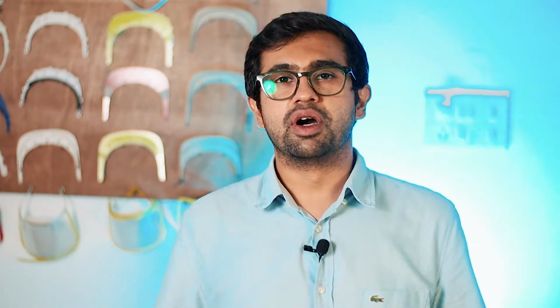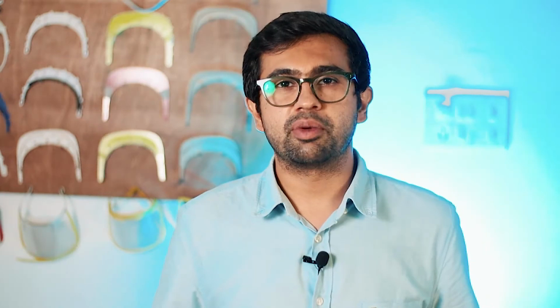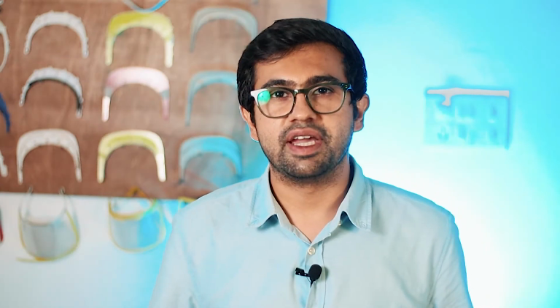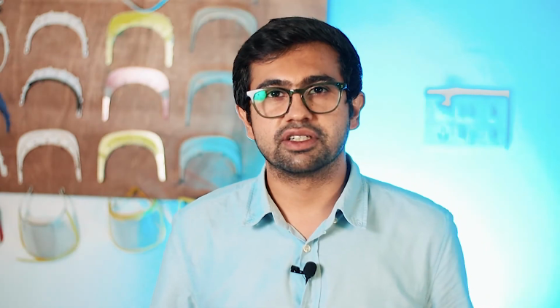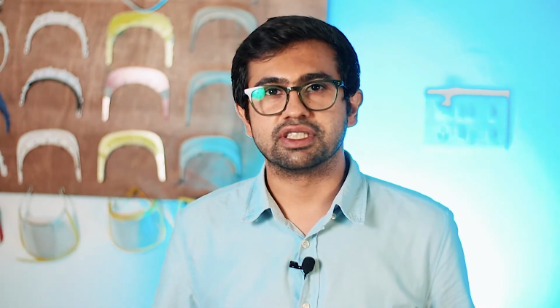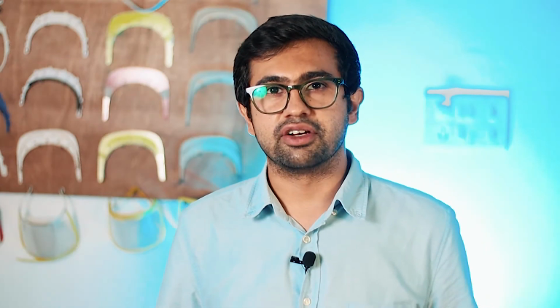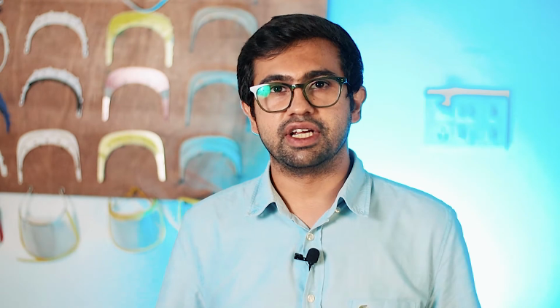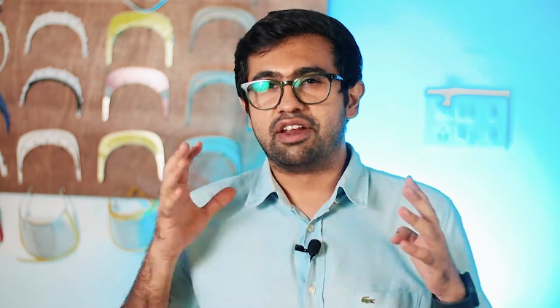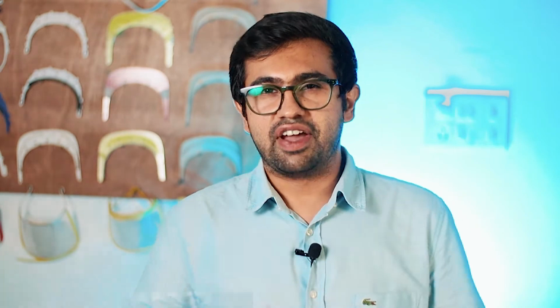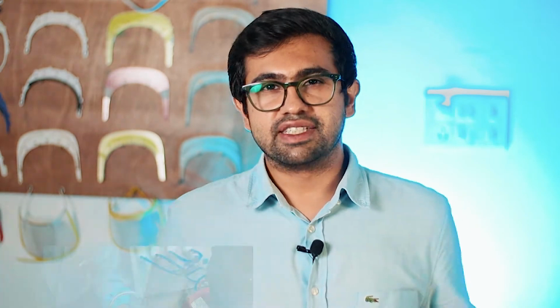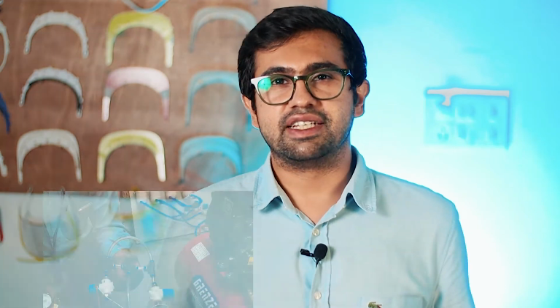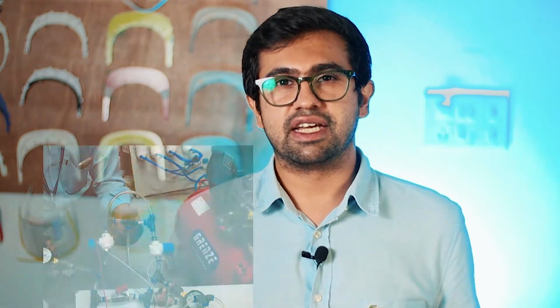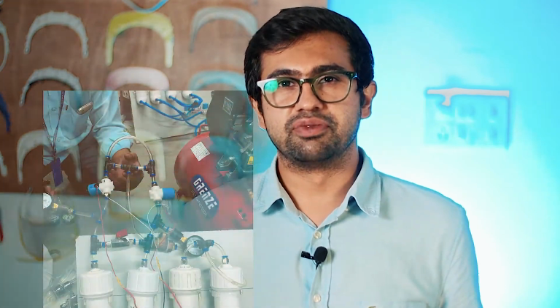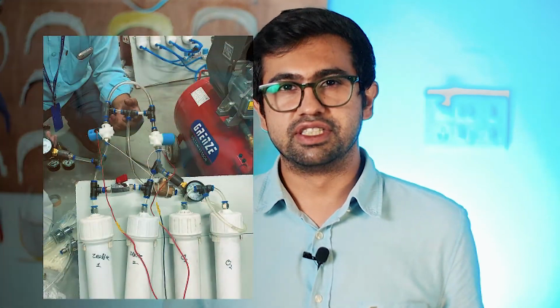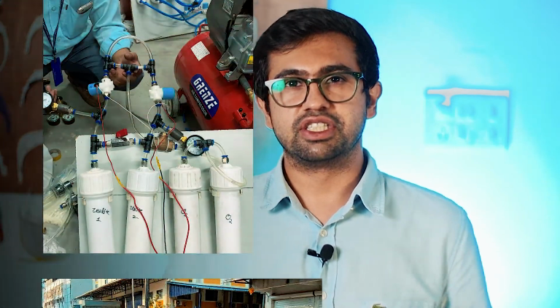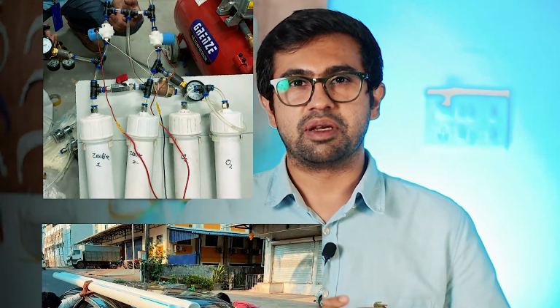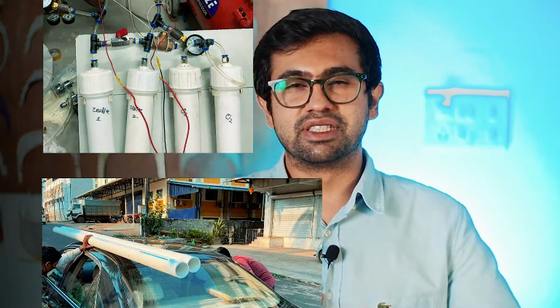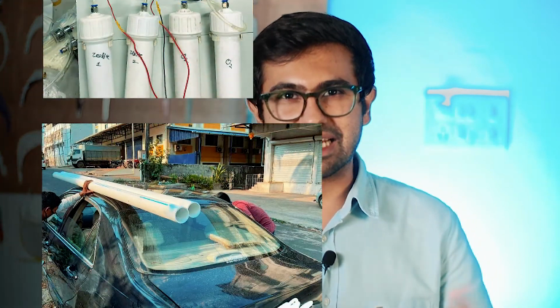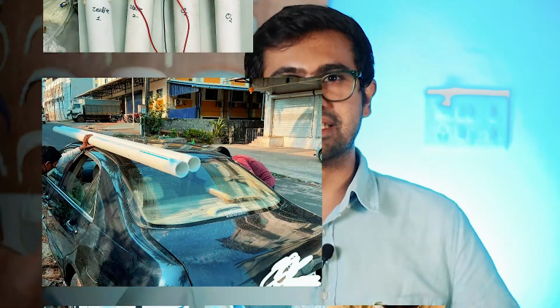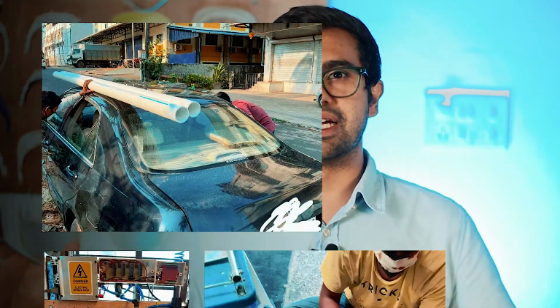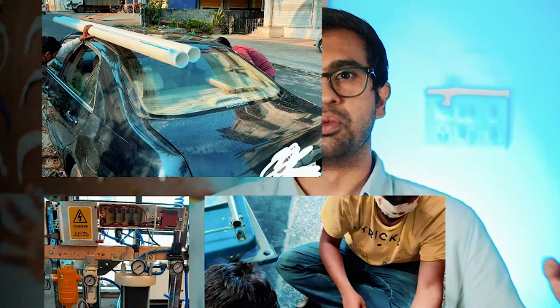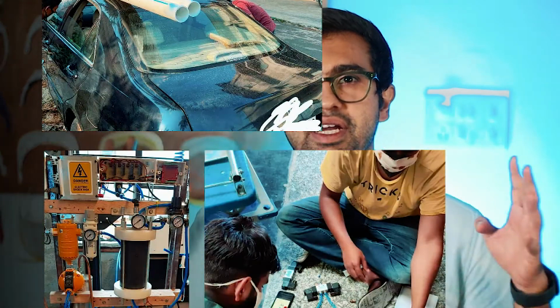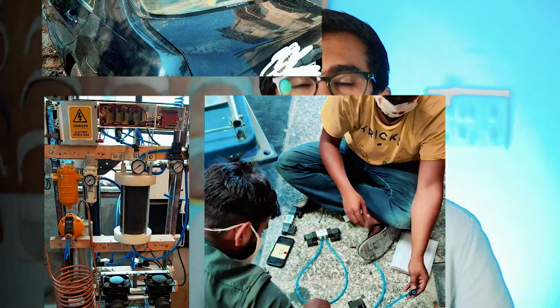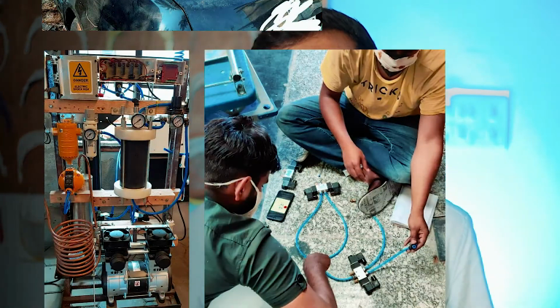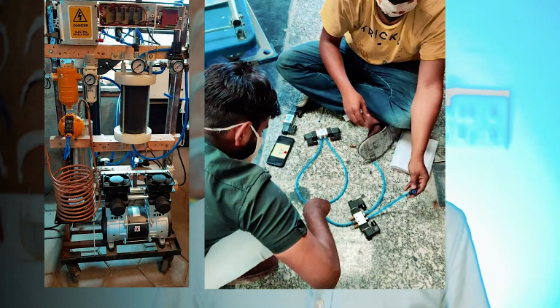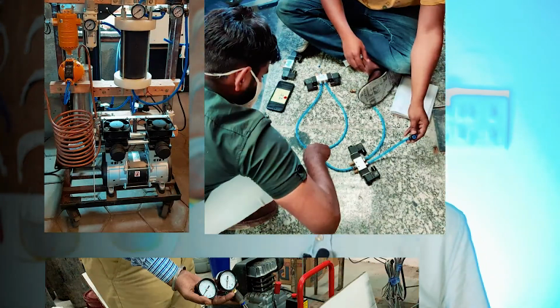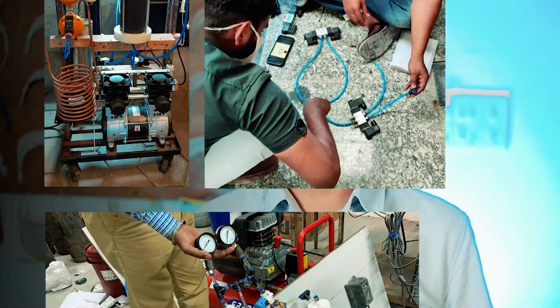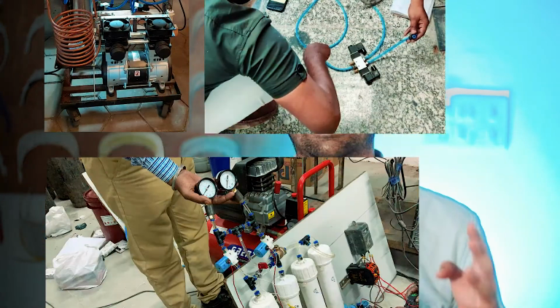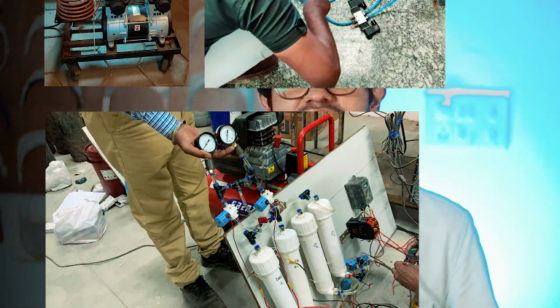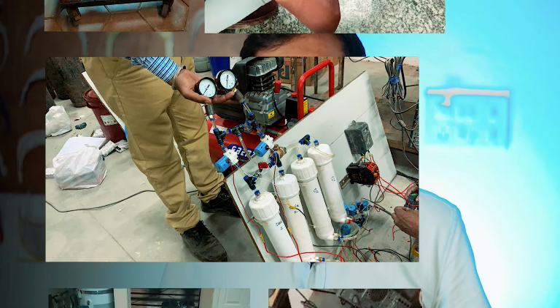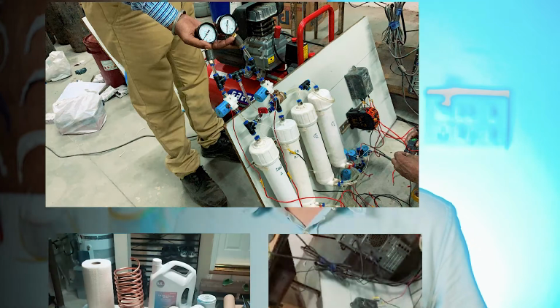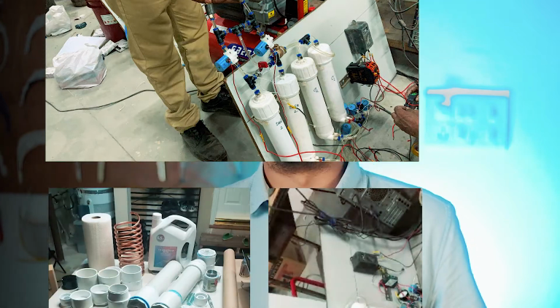We are working with makers across the country in various cities, towns and villages to be able to scale the design via distributed manufacturing in a decentralized manner.